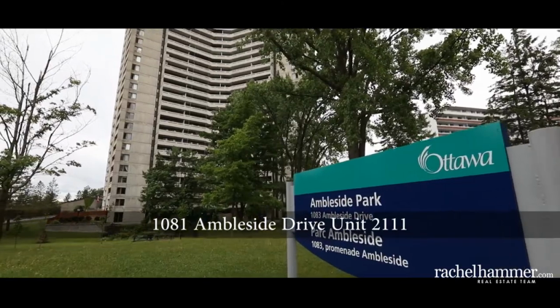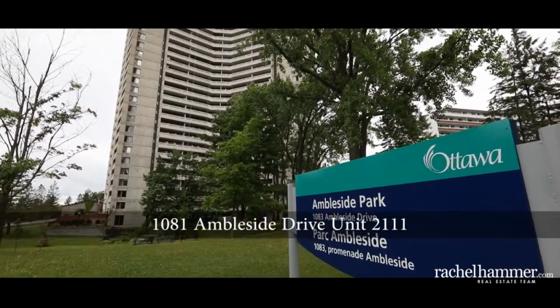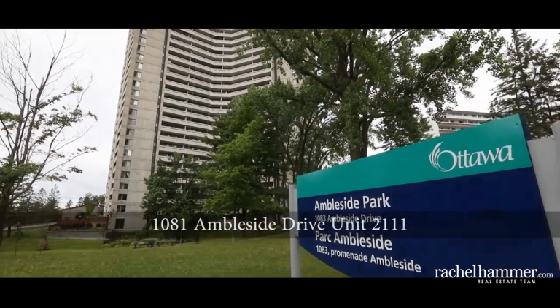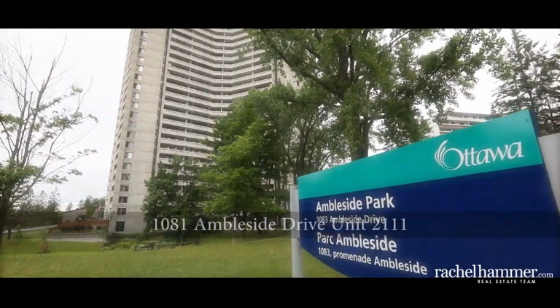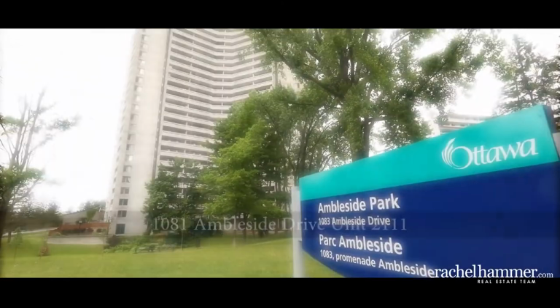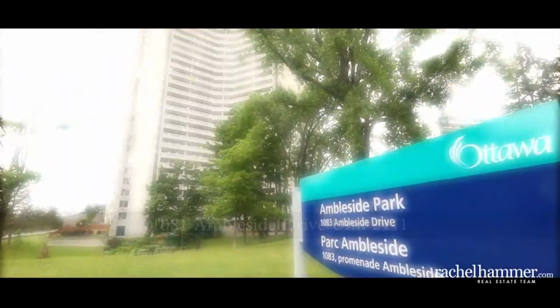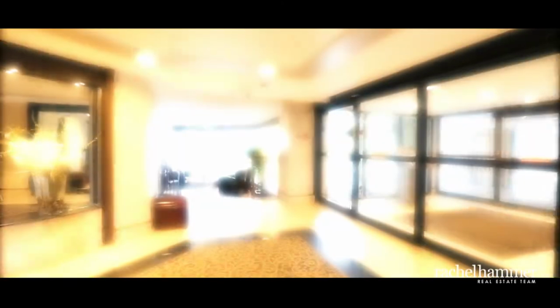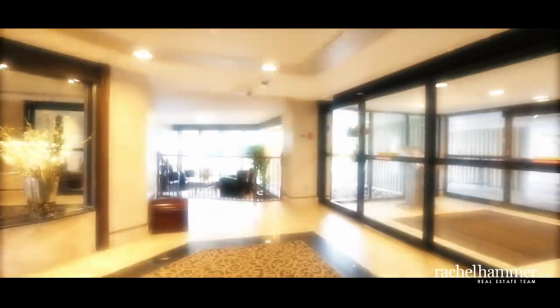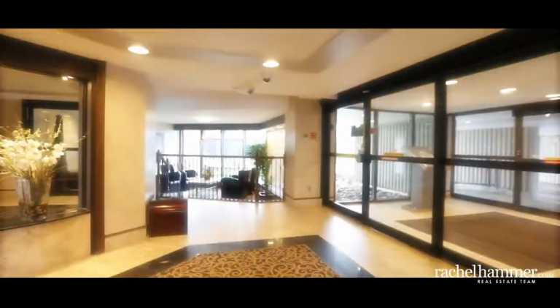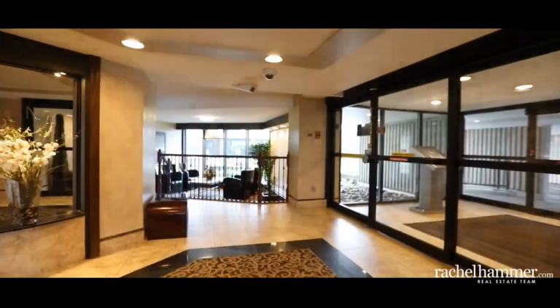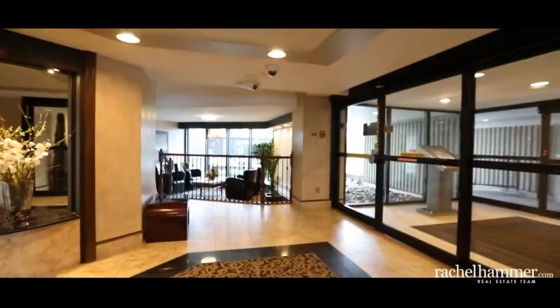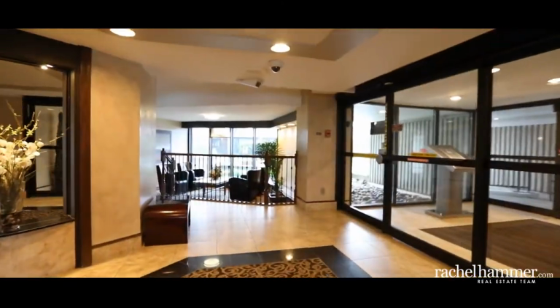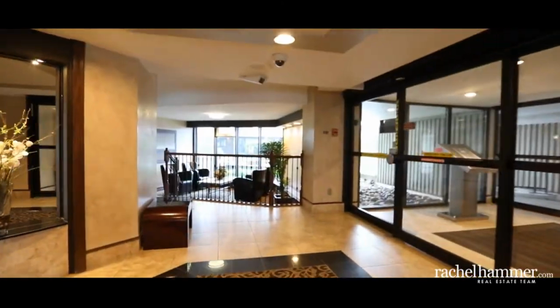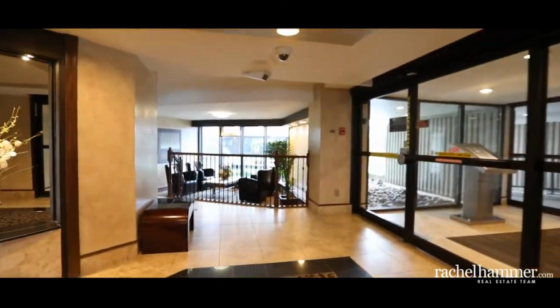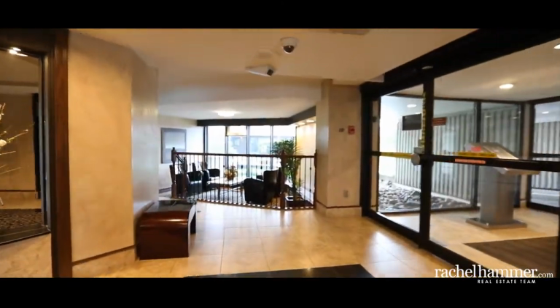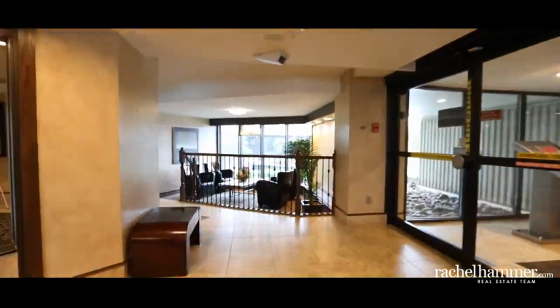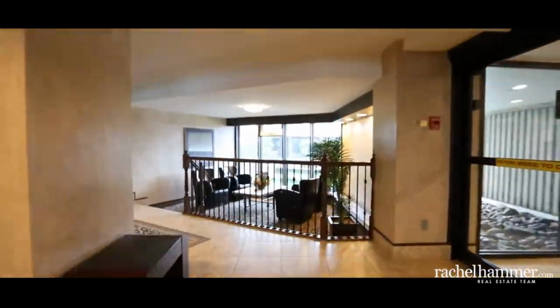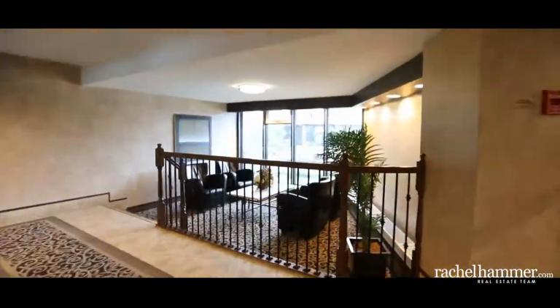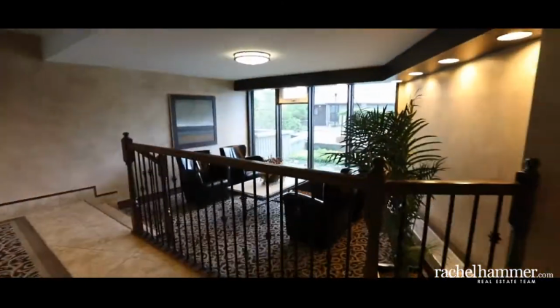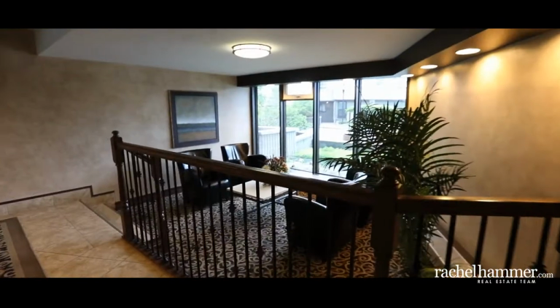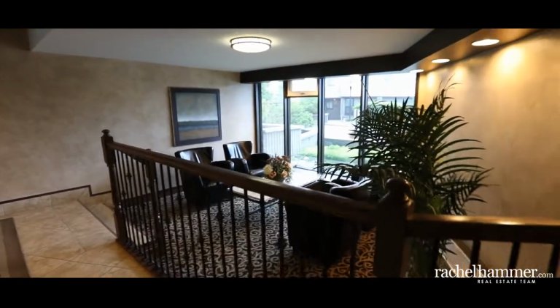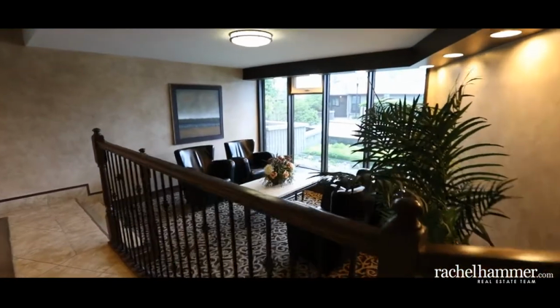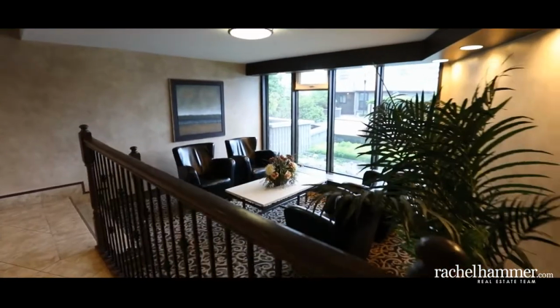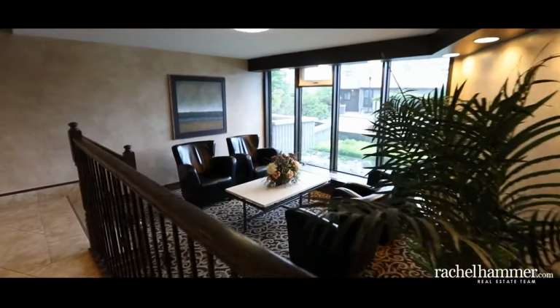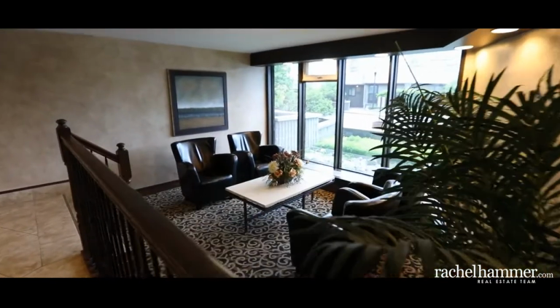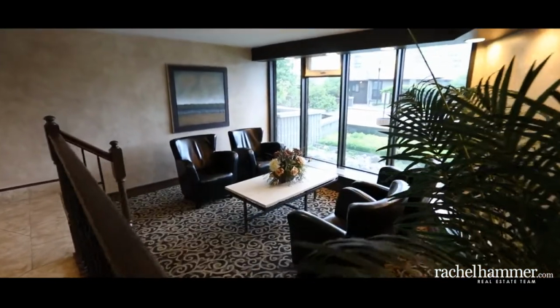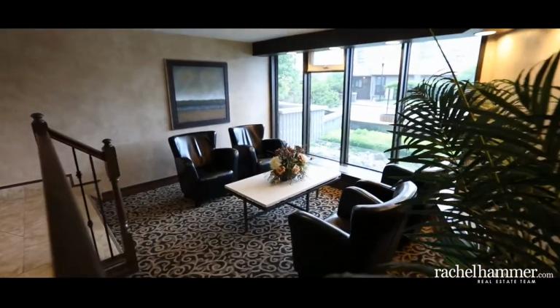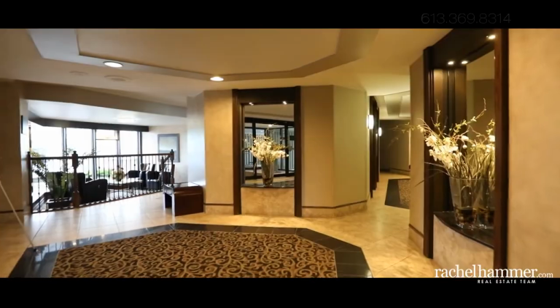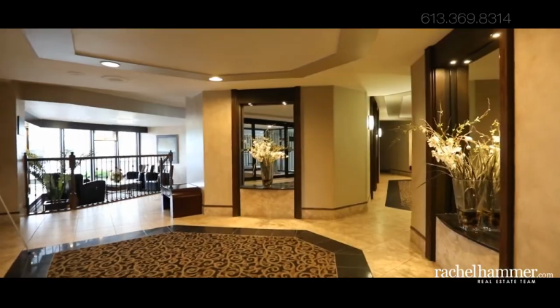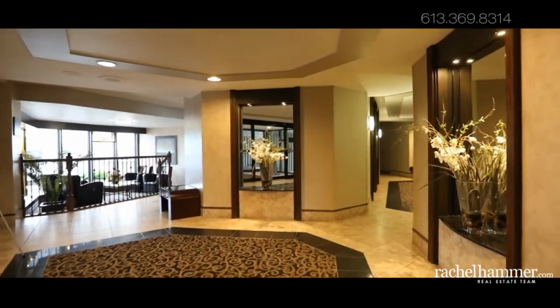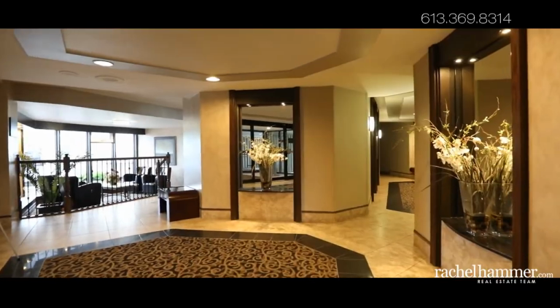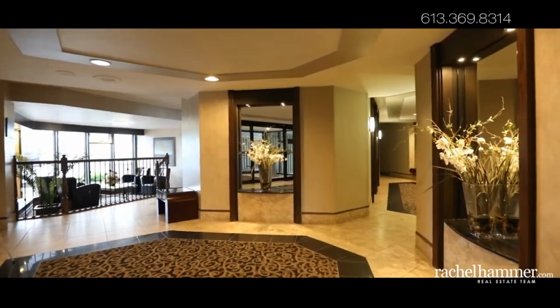Beautifully renovated from top to bottom with a stunning view, this large and spacious two-bedroom, two-bathroom condo is sure to please the fussiest buyer.